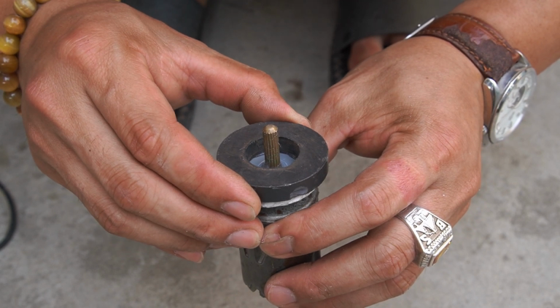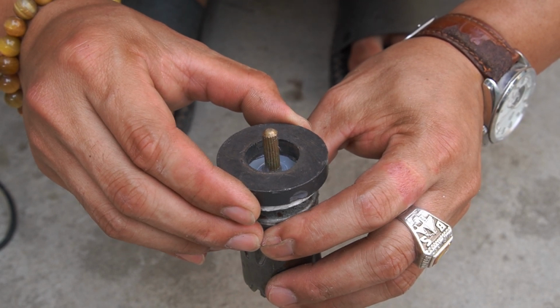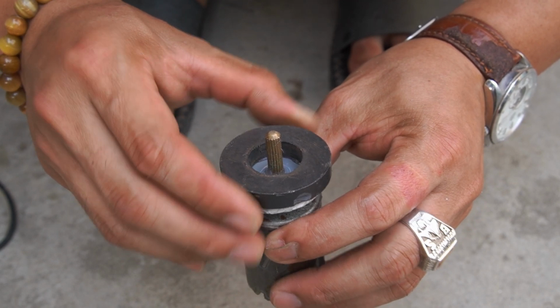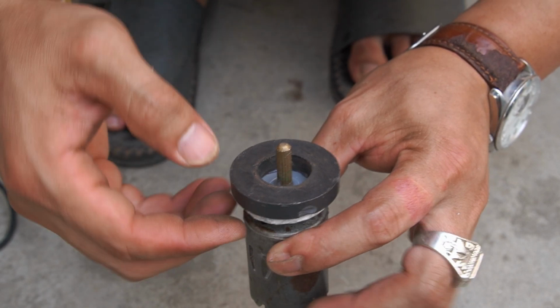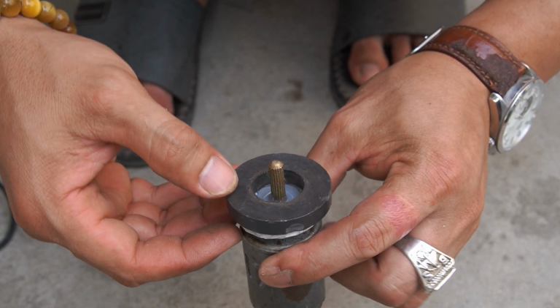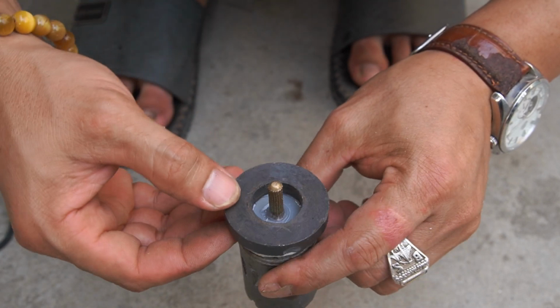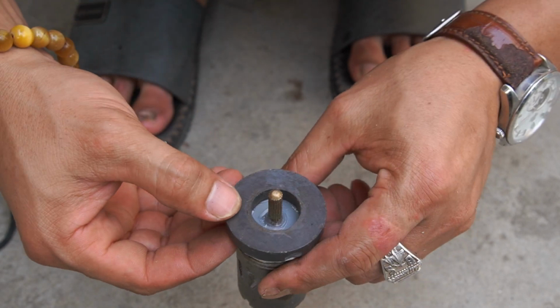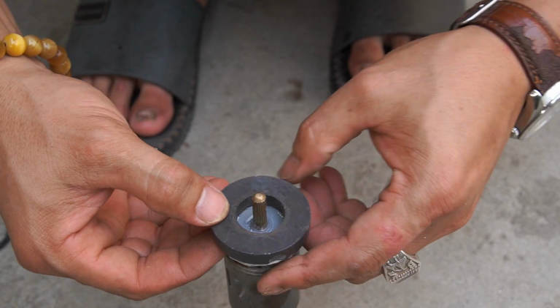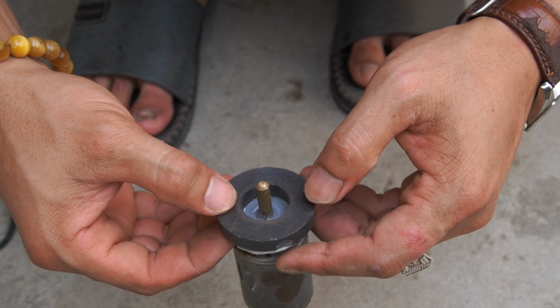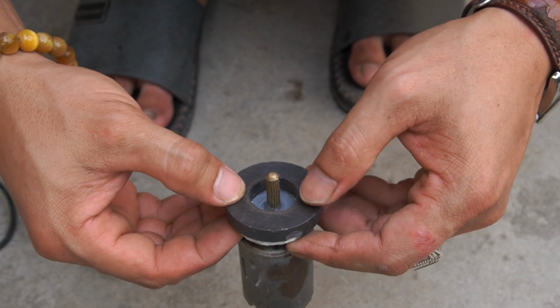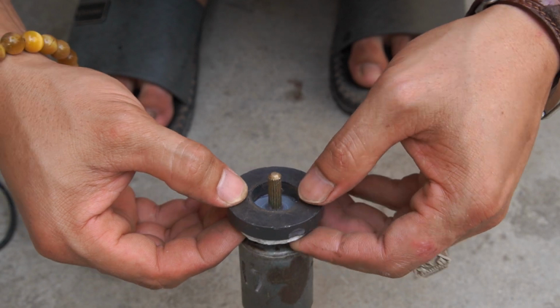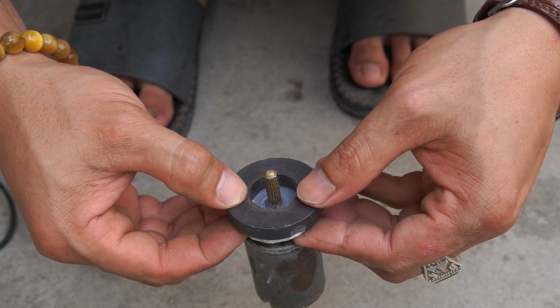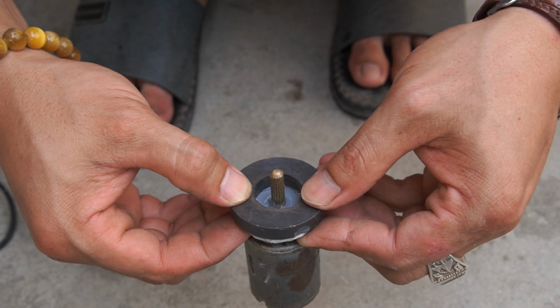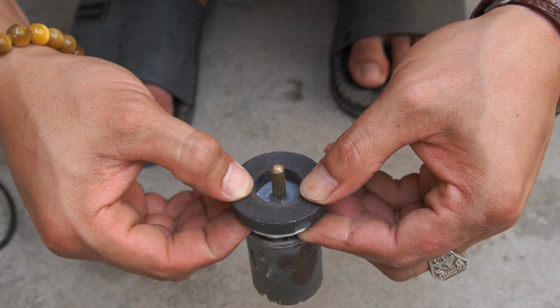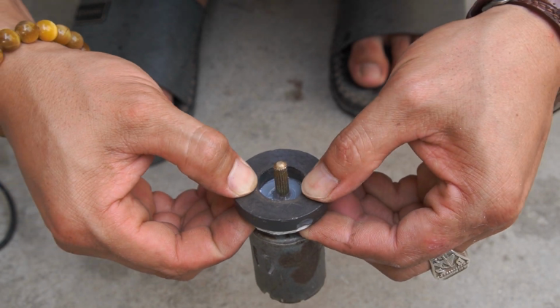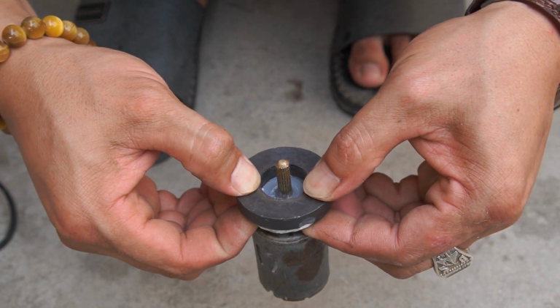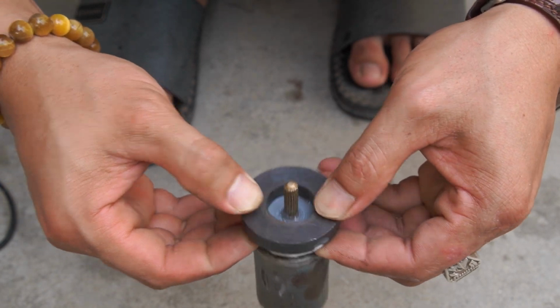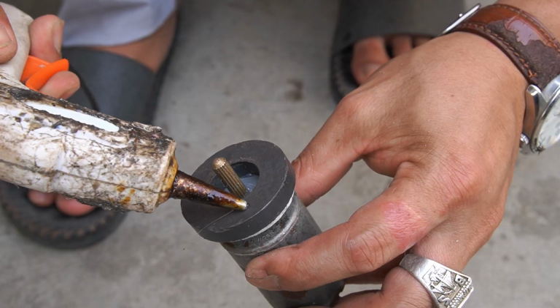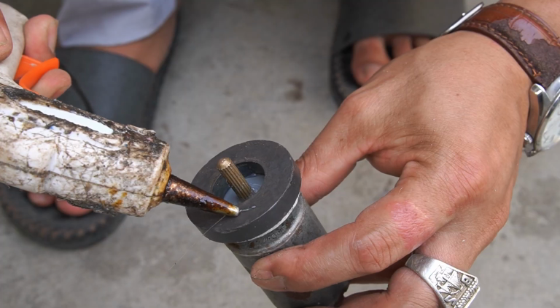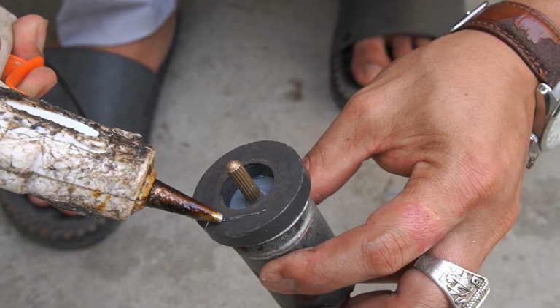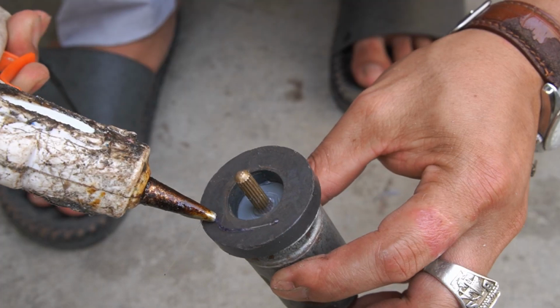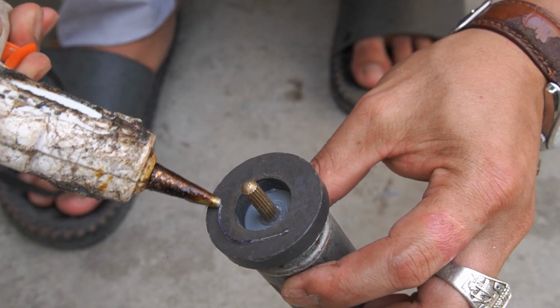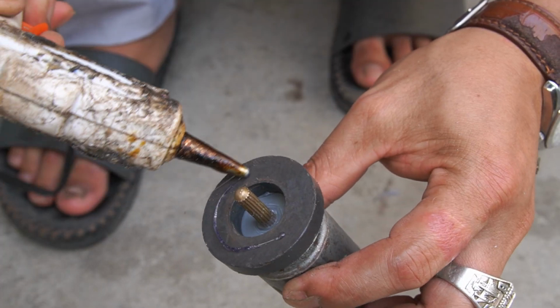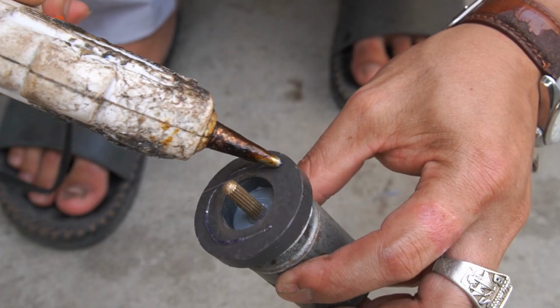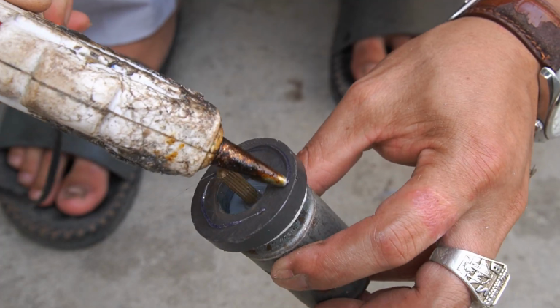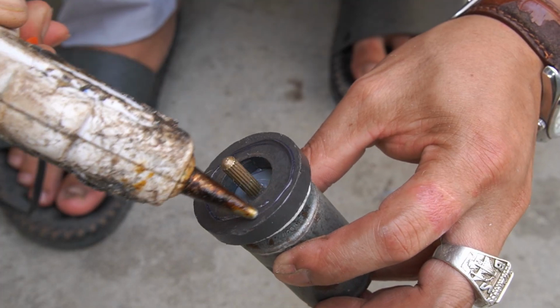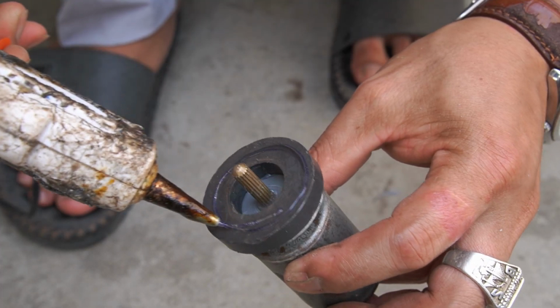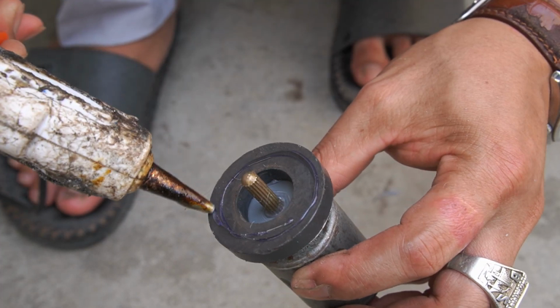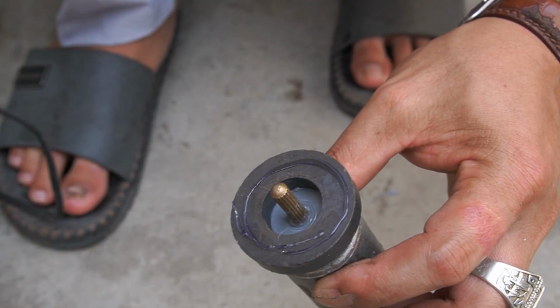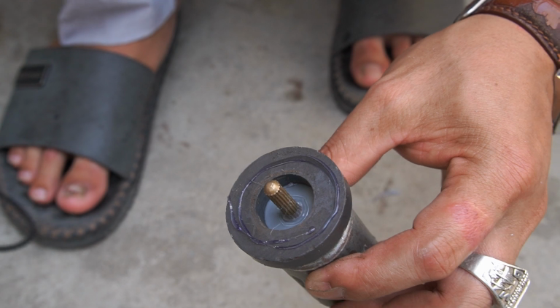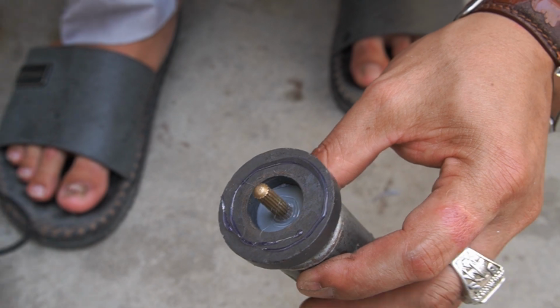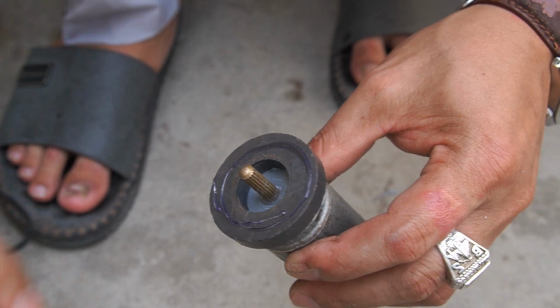Continue using one motor. I use two round magnets, four centimeters in diameter, glued on the motor shaft.